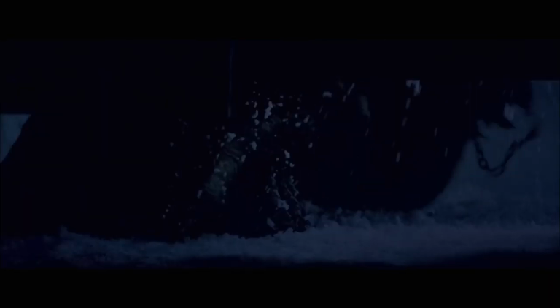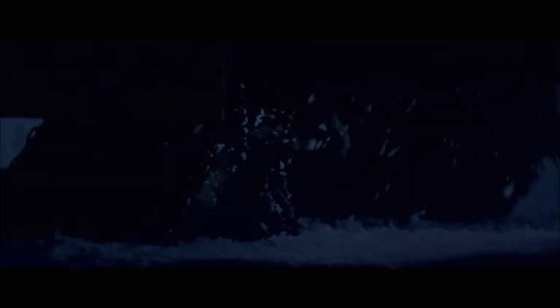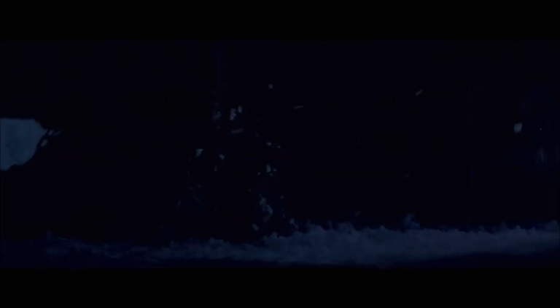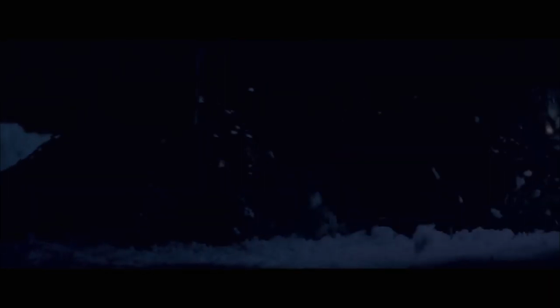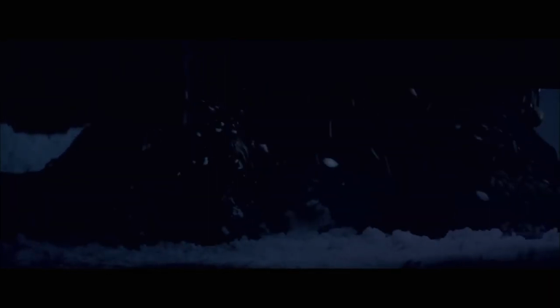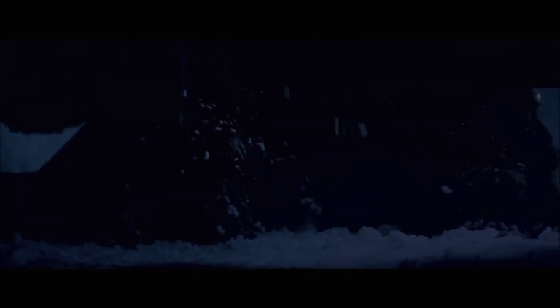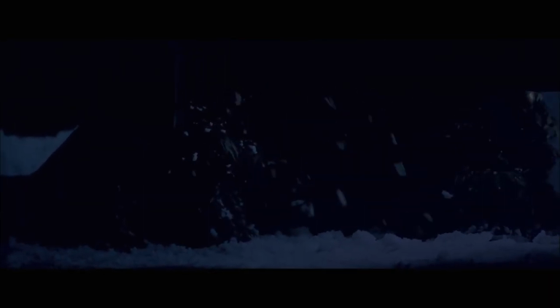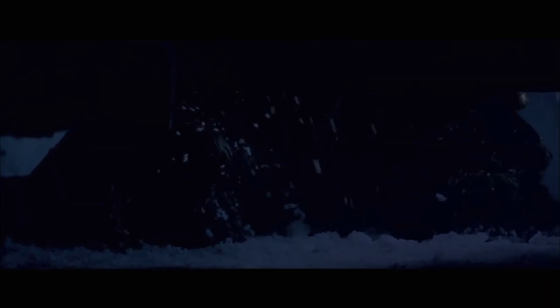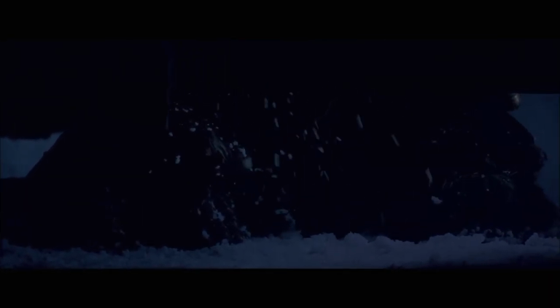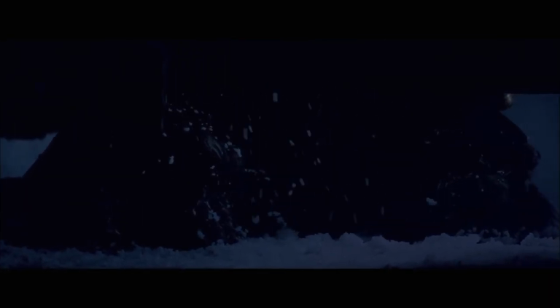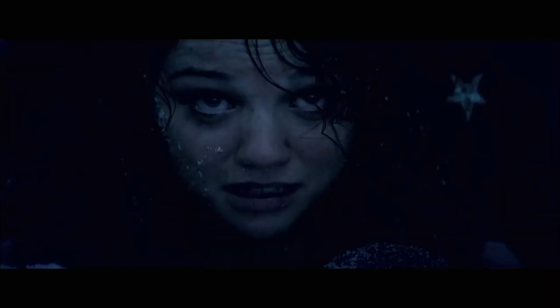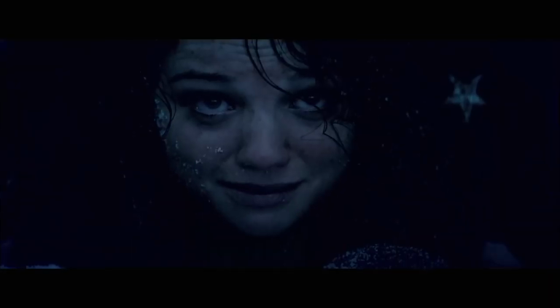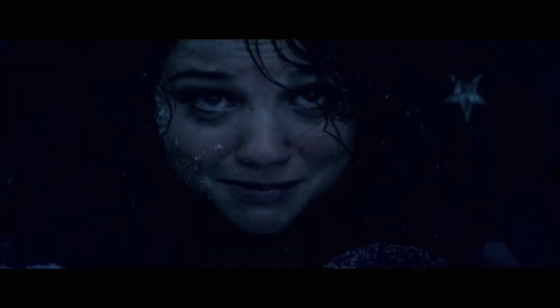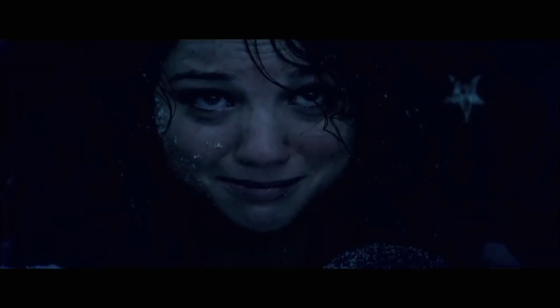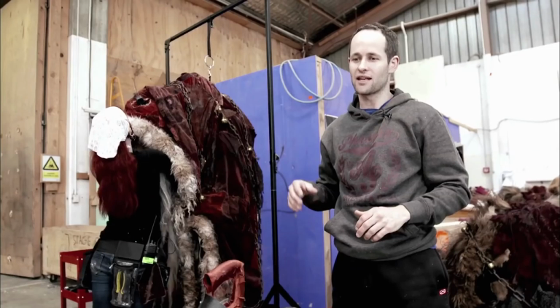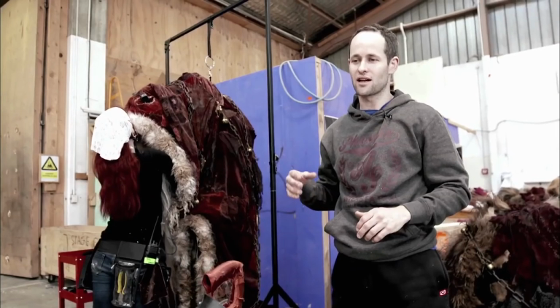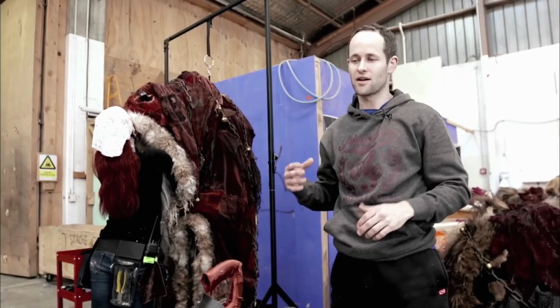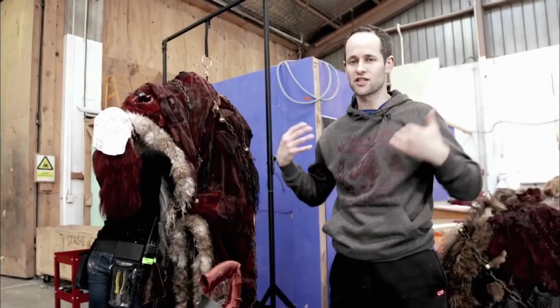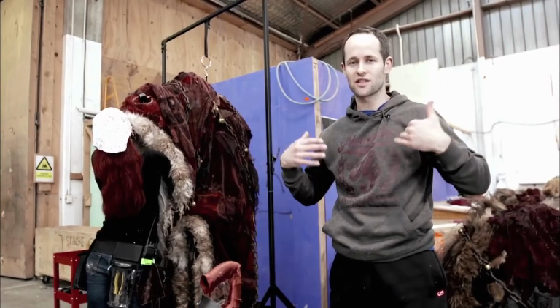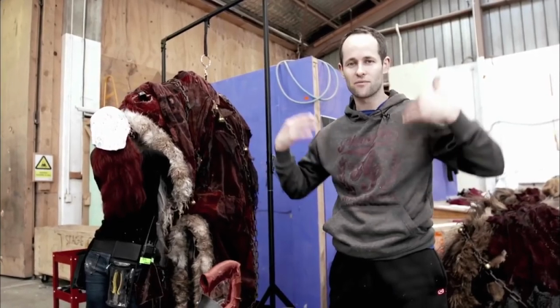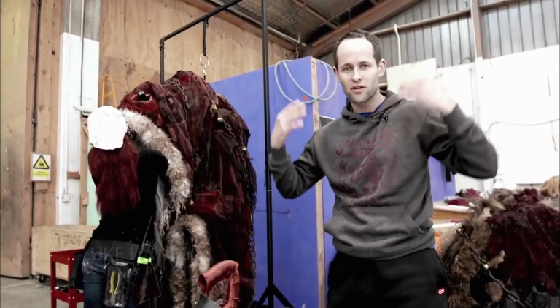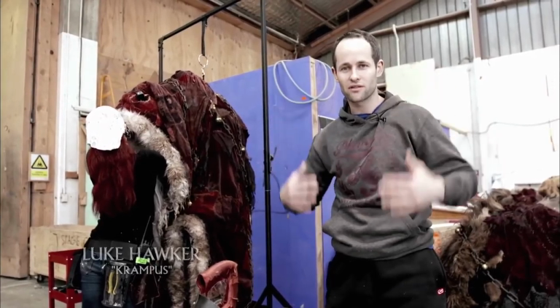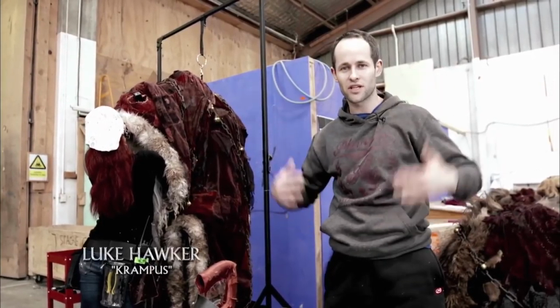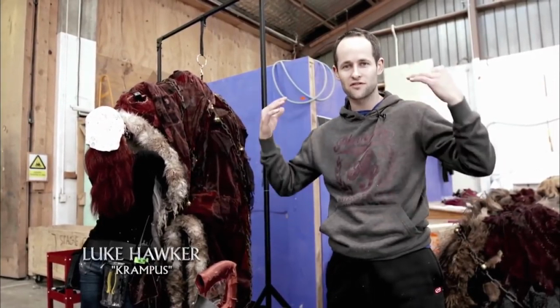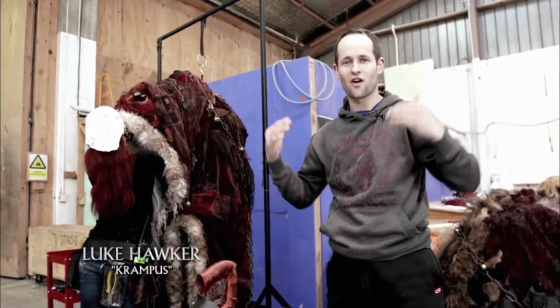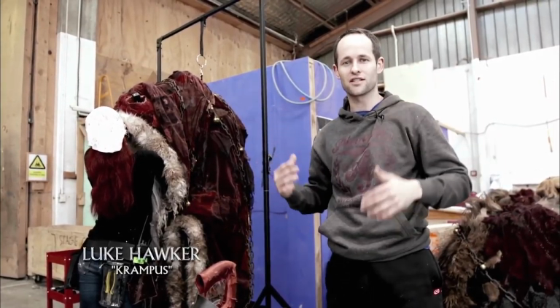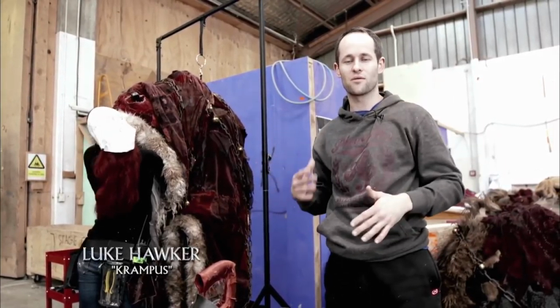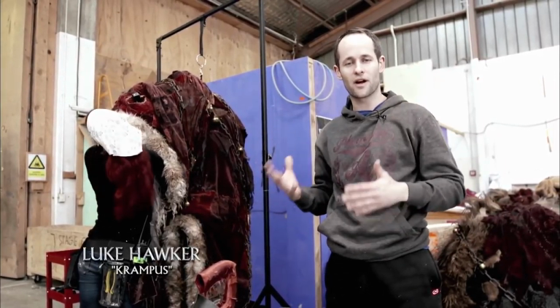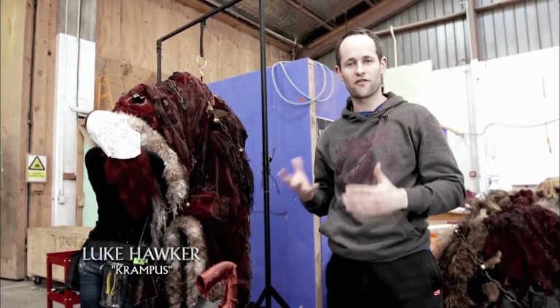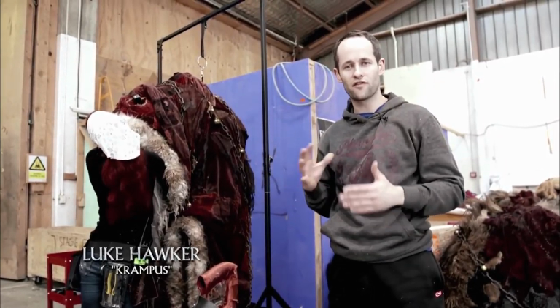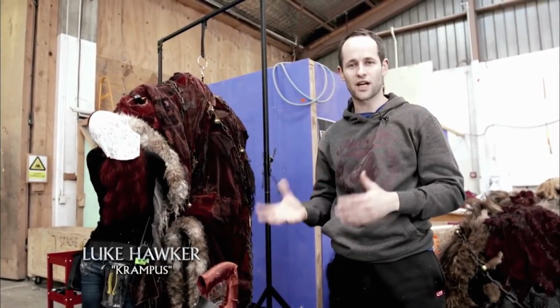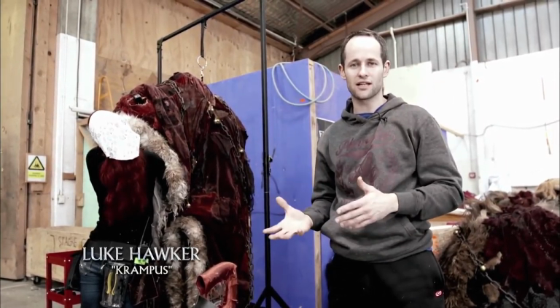Krampus is quite a large, hefty sort of creature and, as you can see, I'm not the biggest of guys. I'm about five foot eight.